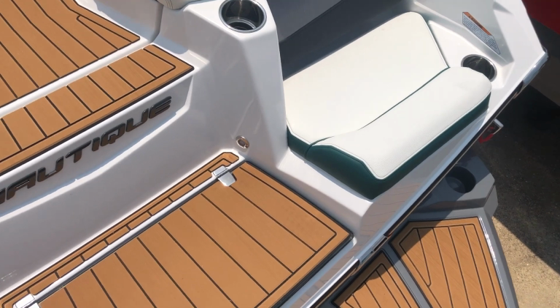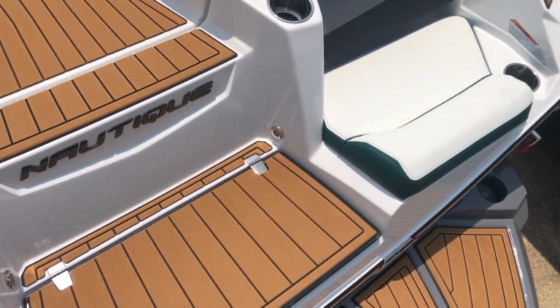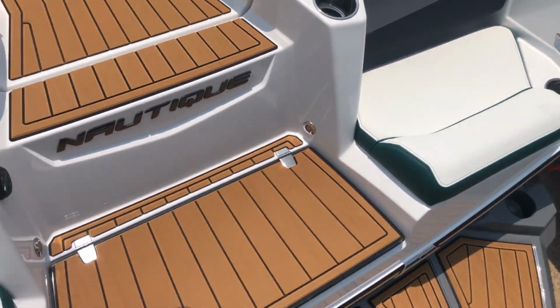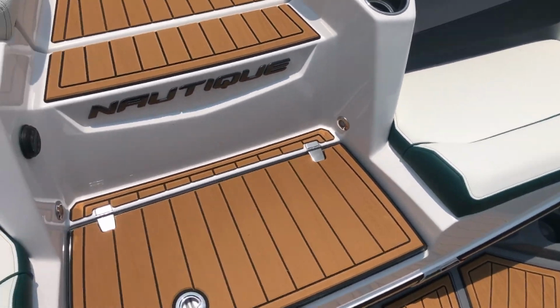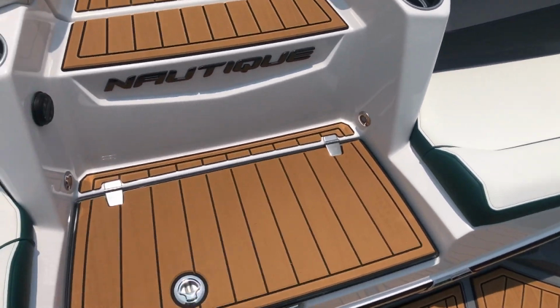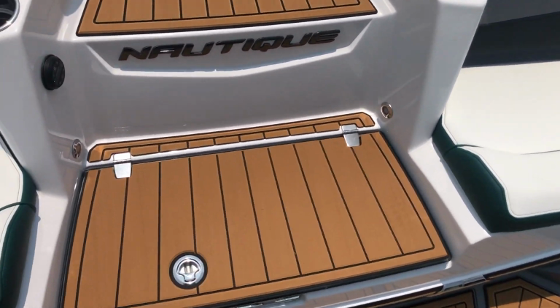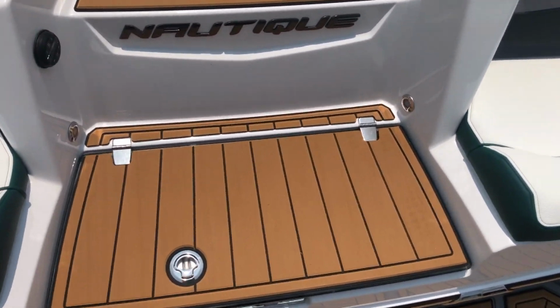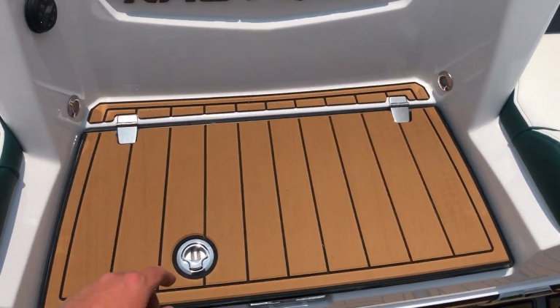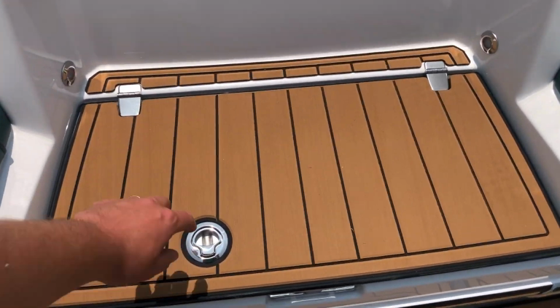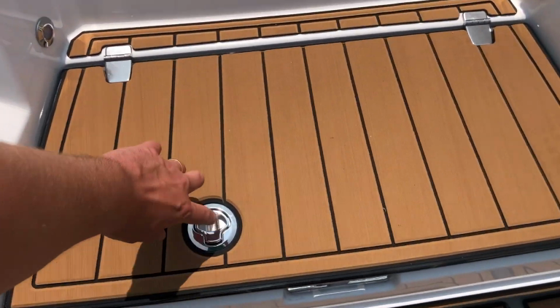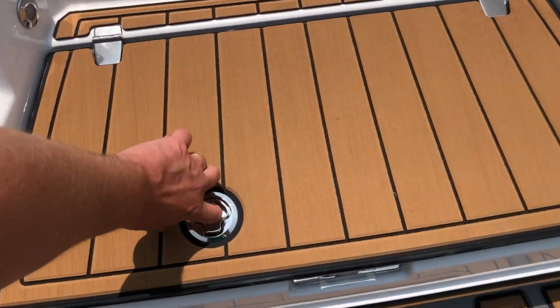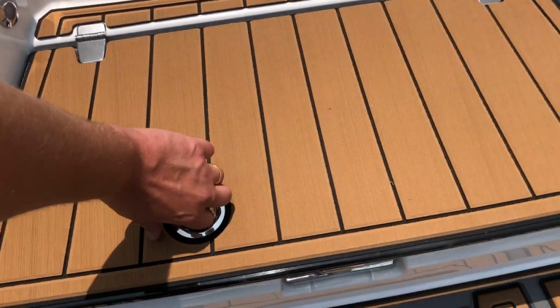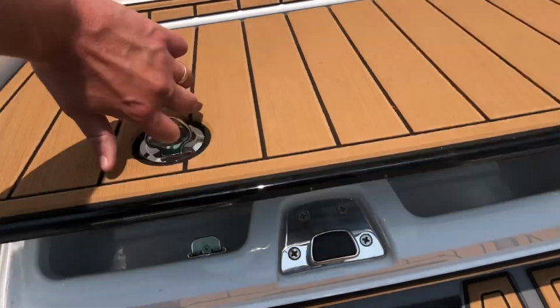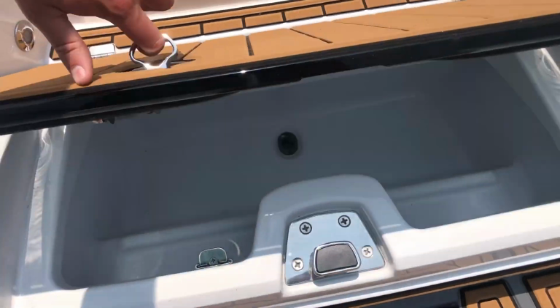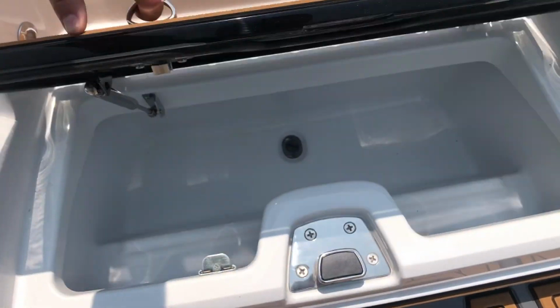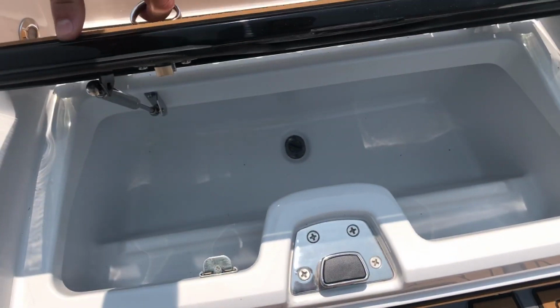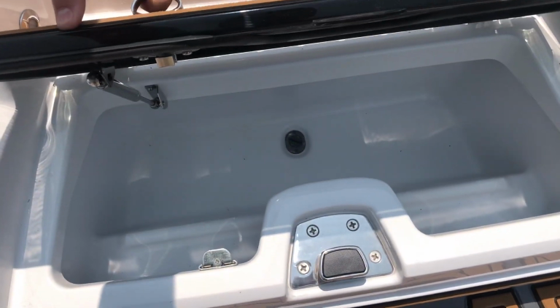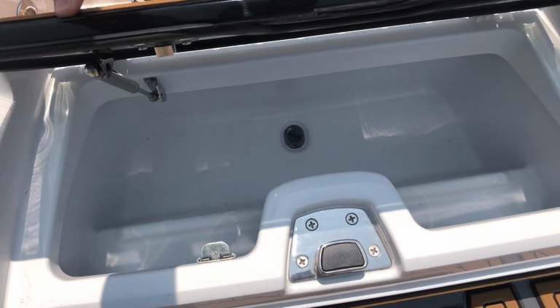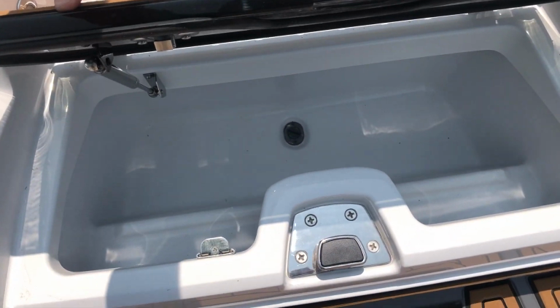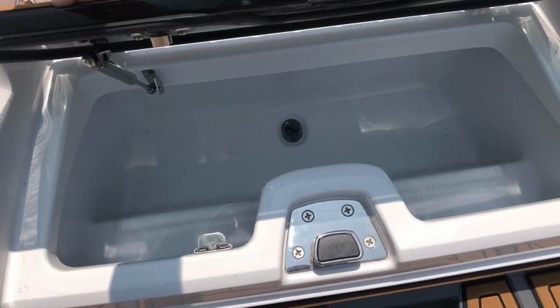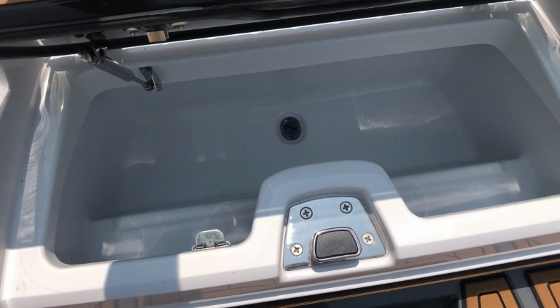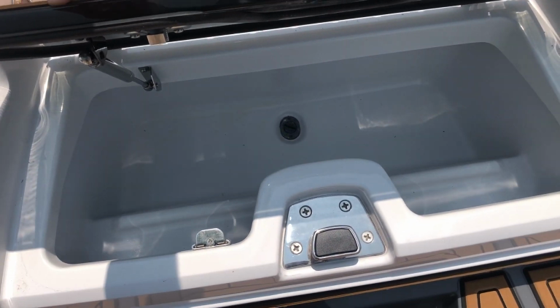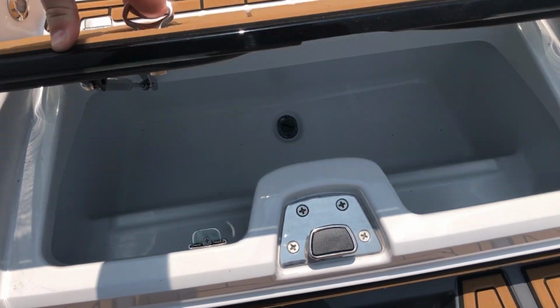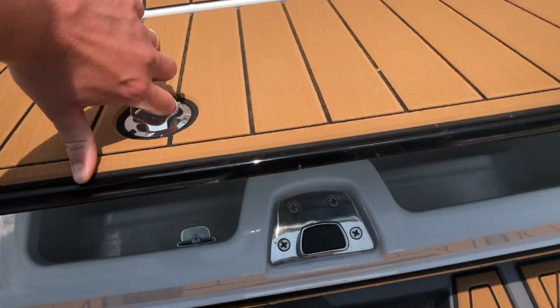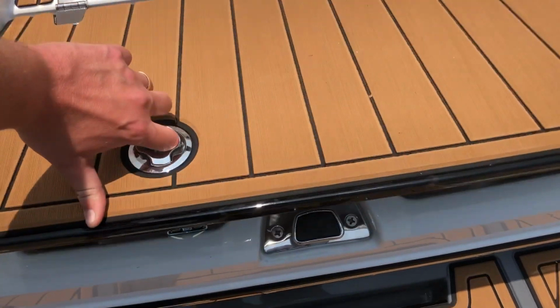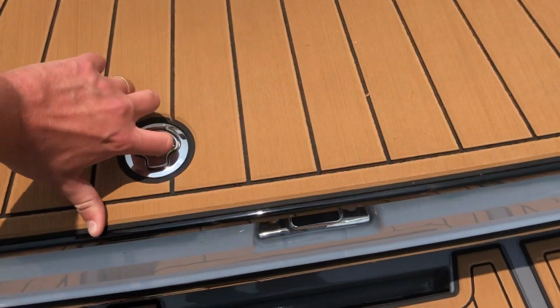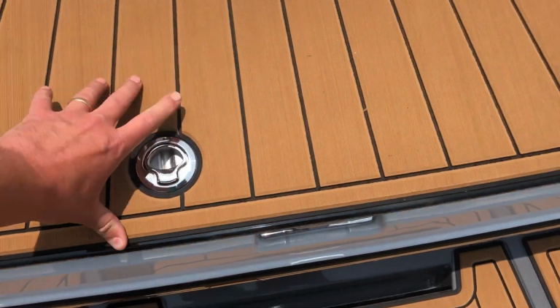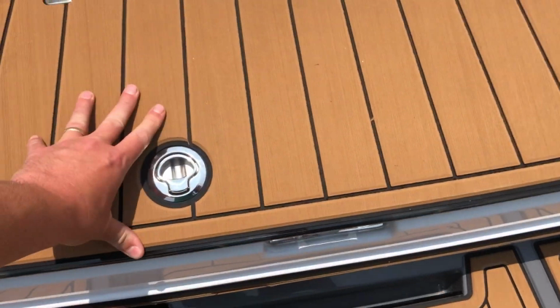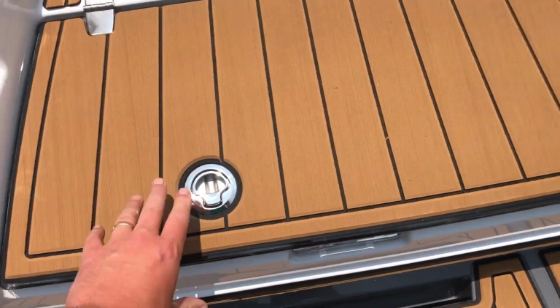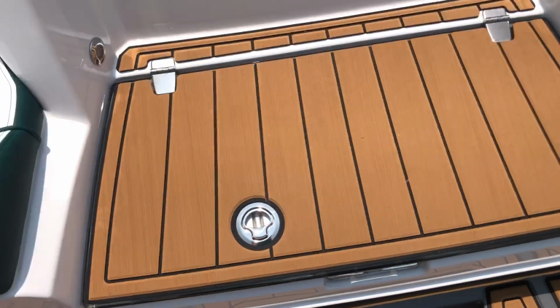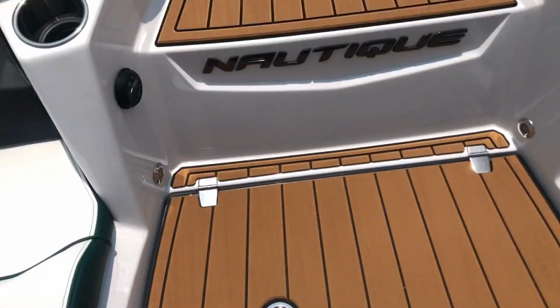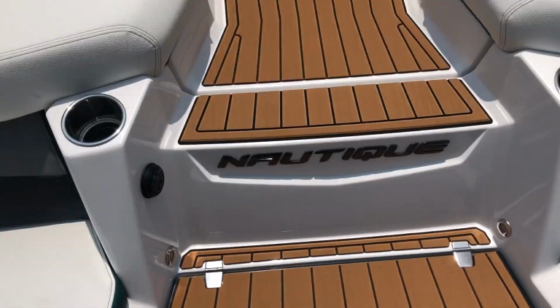This is equipped with a cooler in the transom area. You can use it as storage or for your beverages.